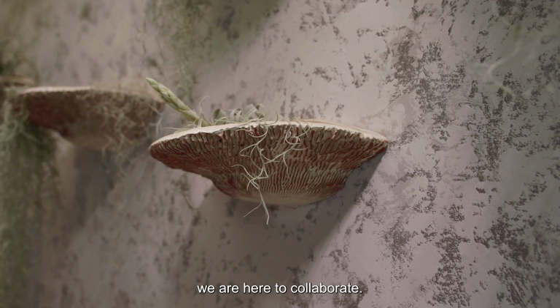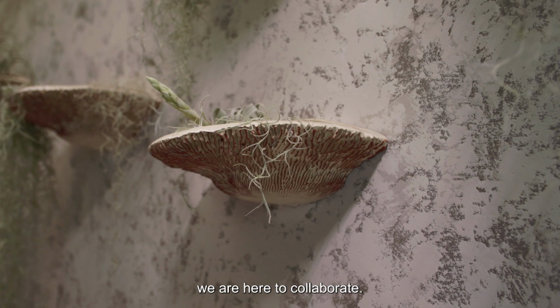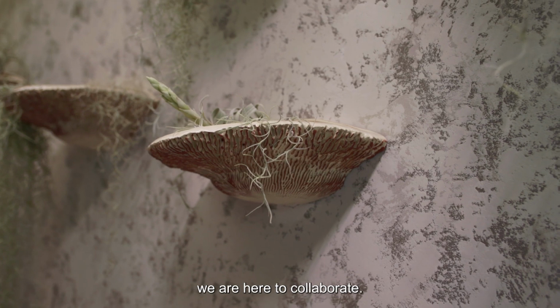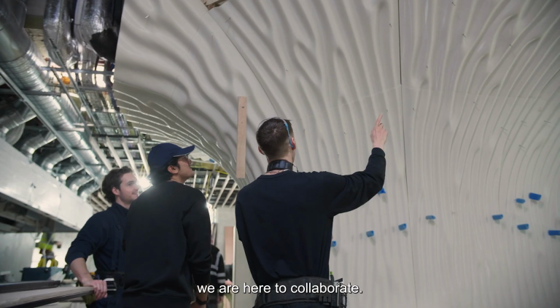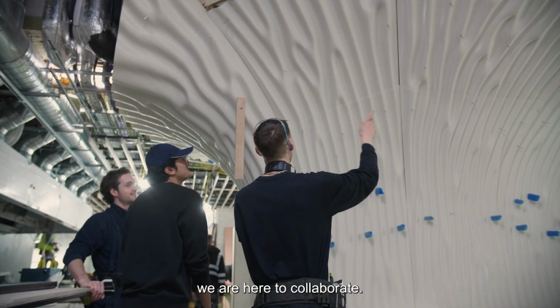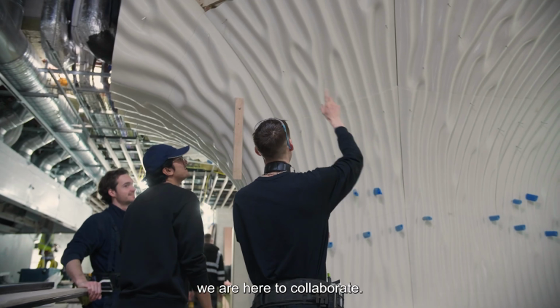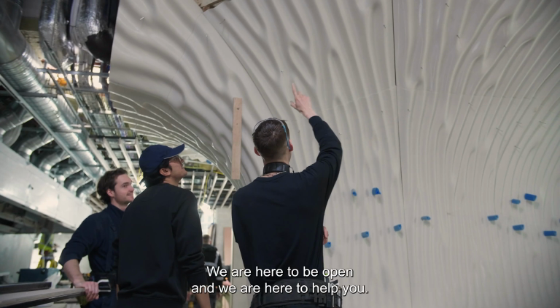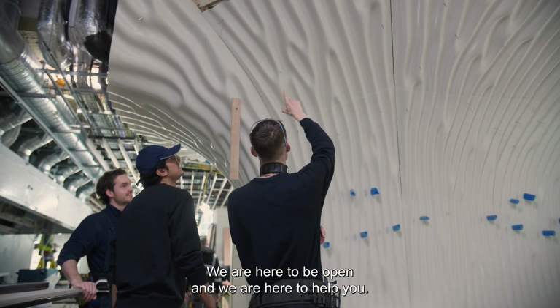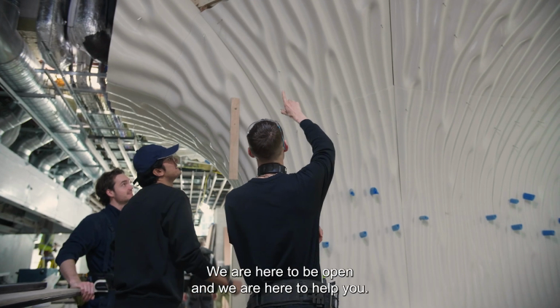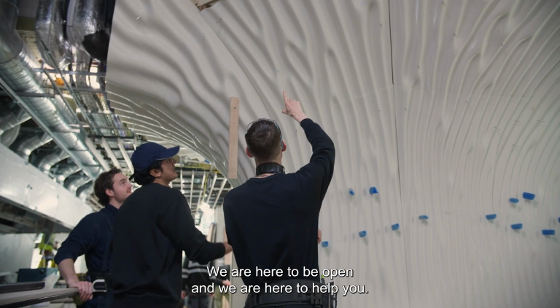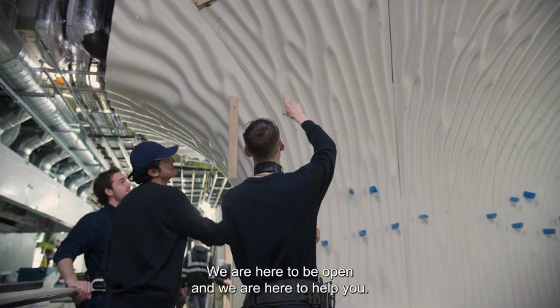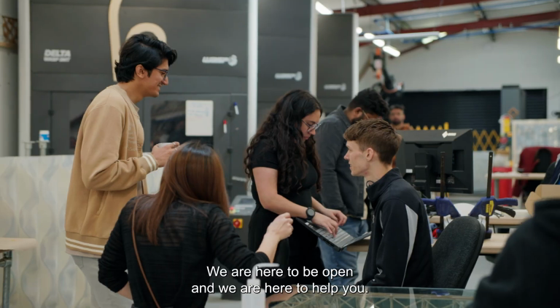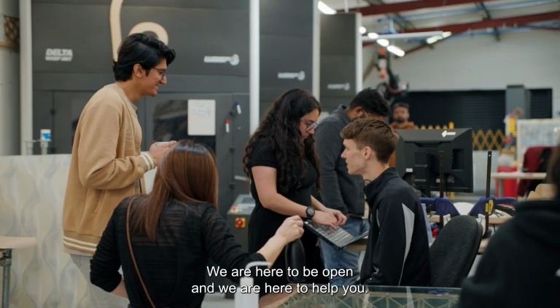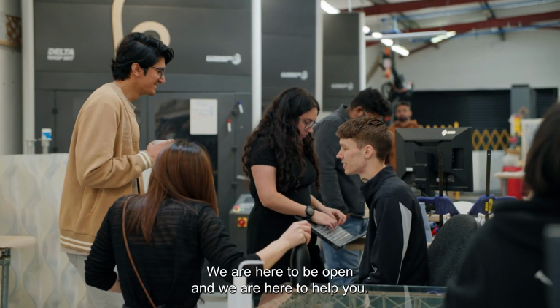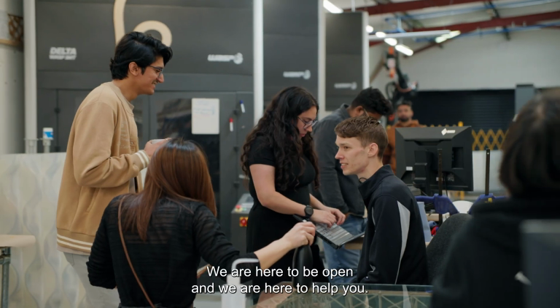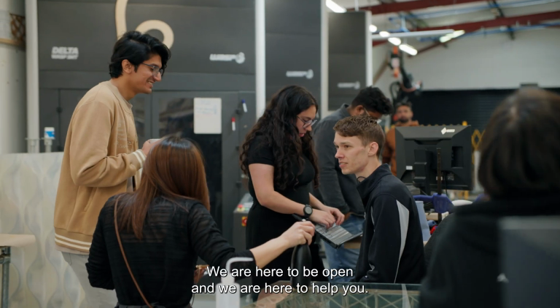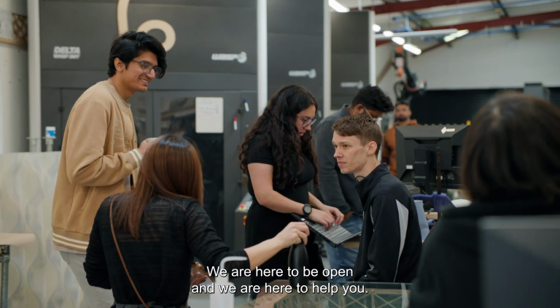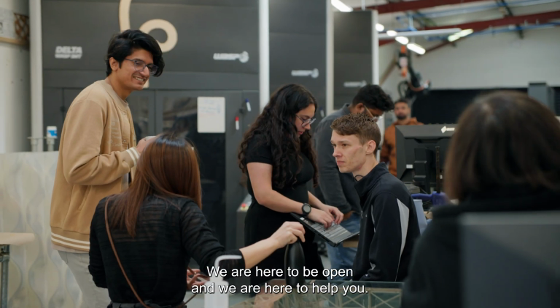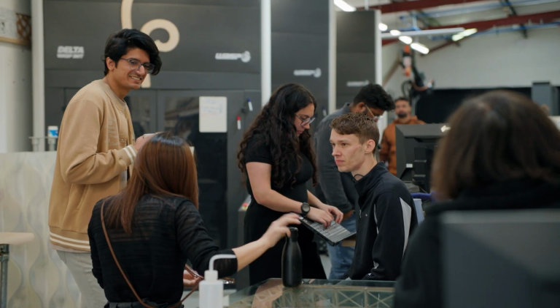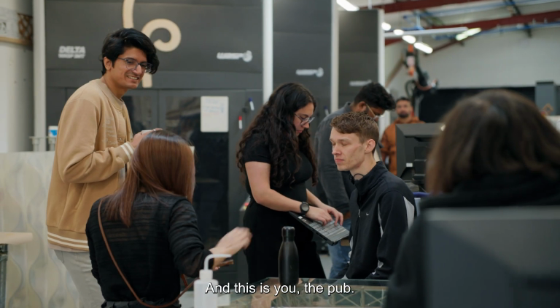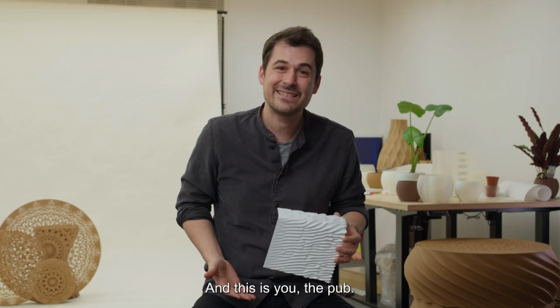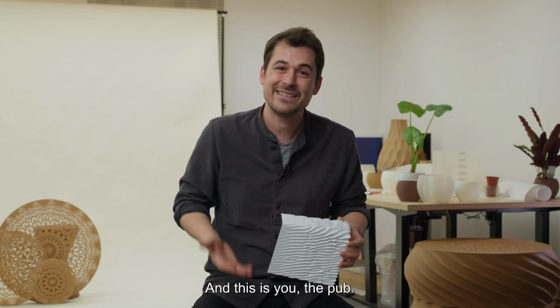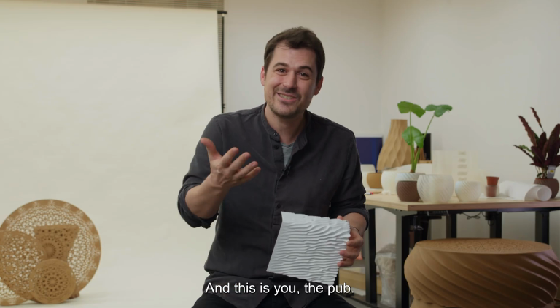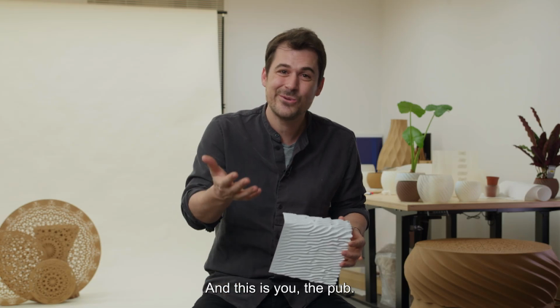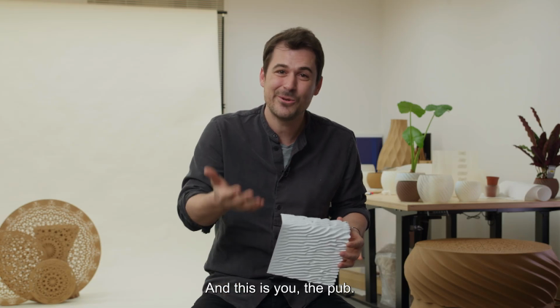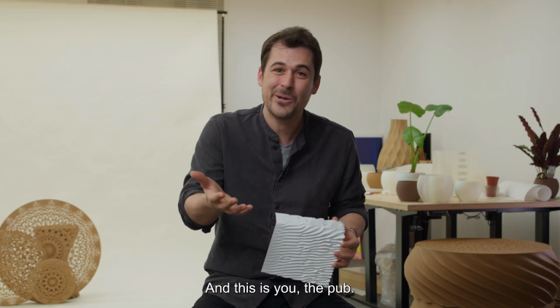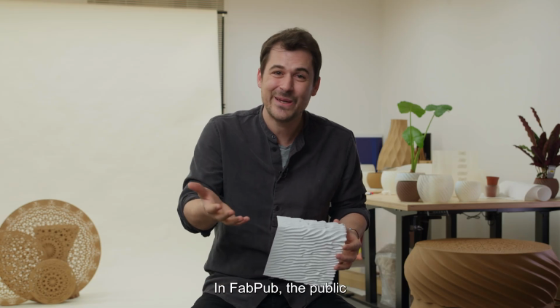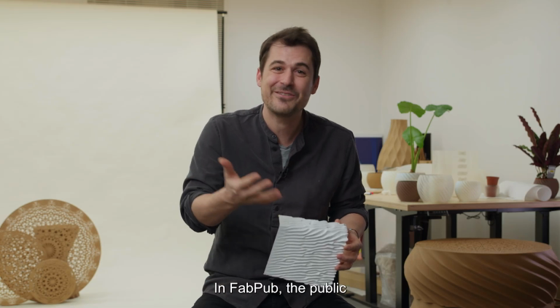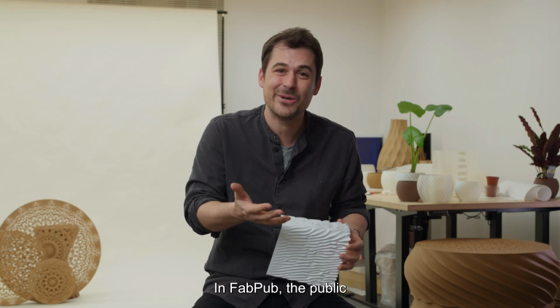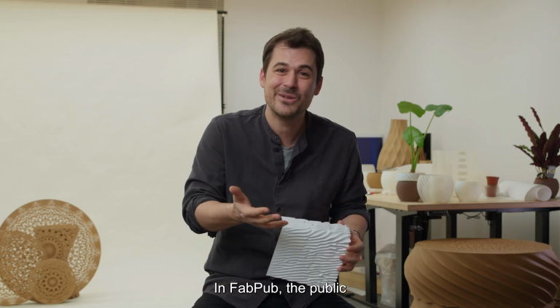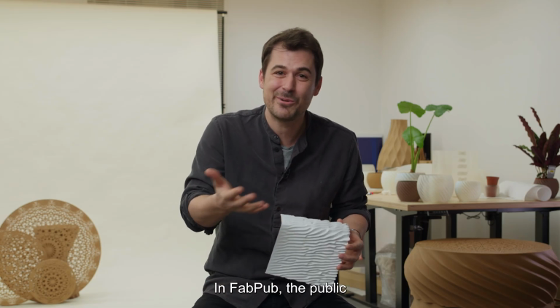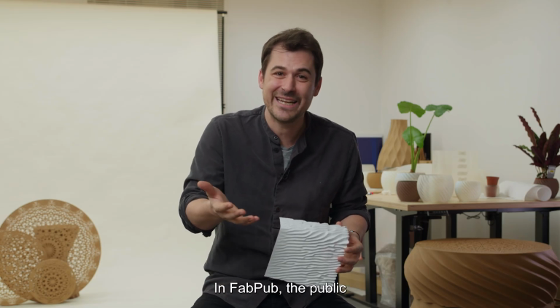We are here to collaborate. We're here to be open and we're here to help you. And this is you — the pub in FabPub, the public.